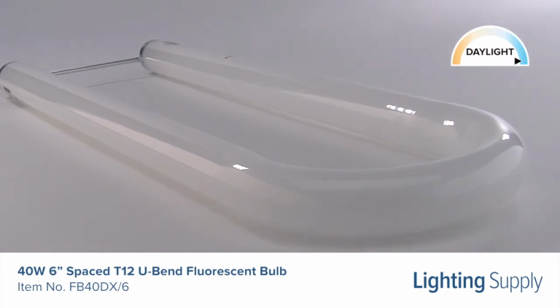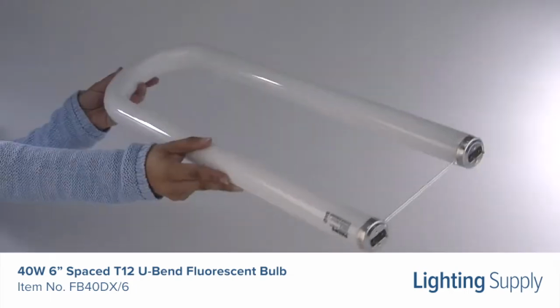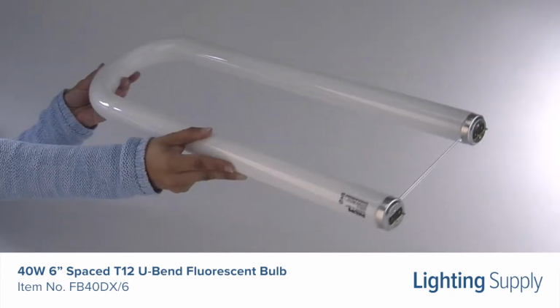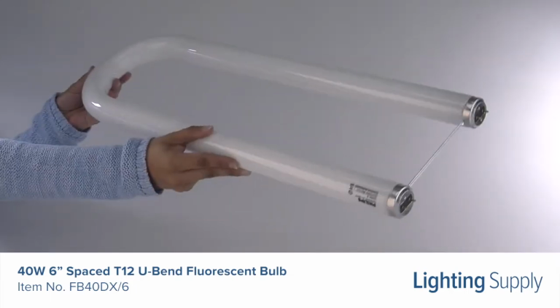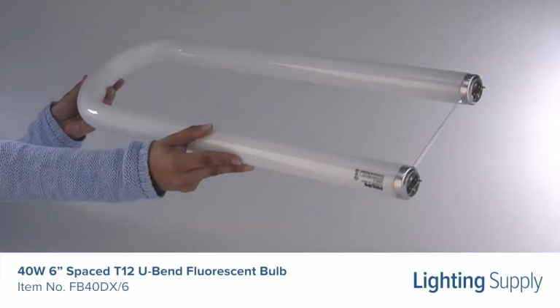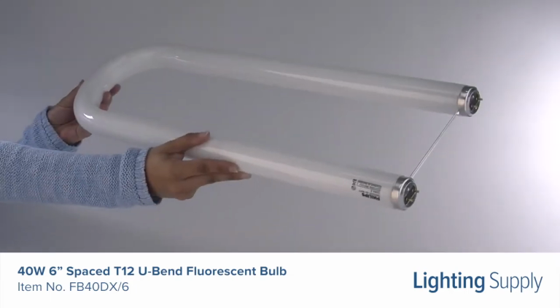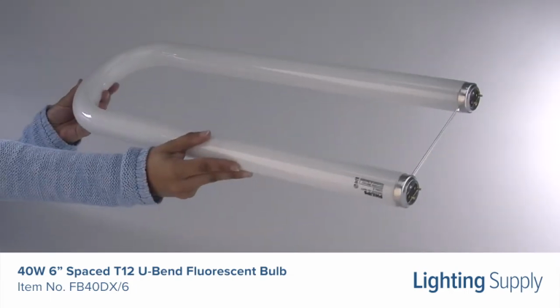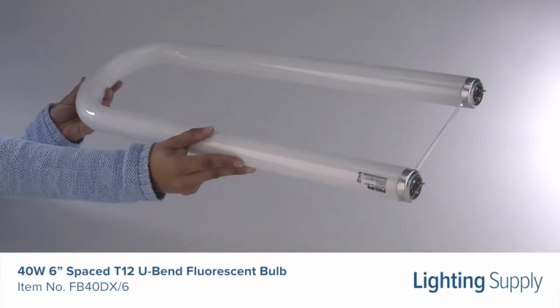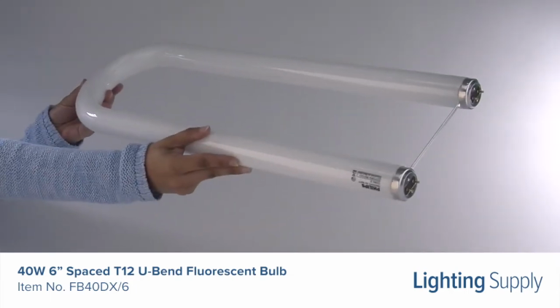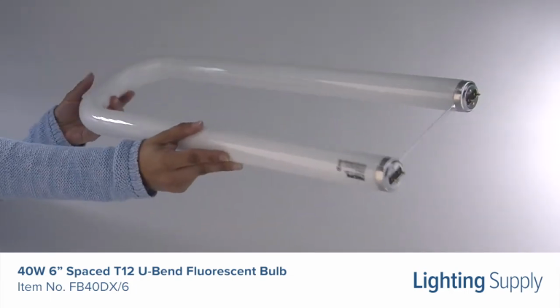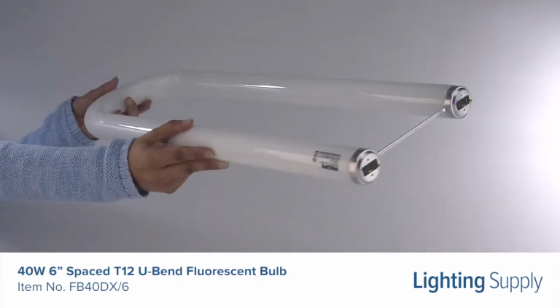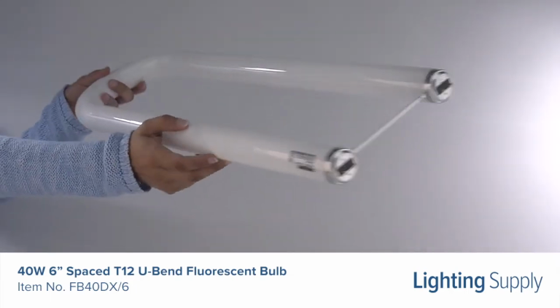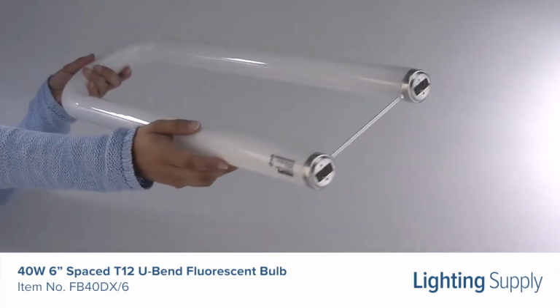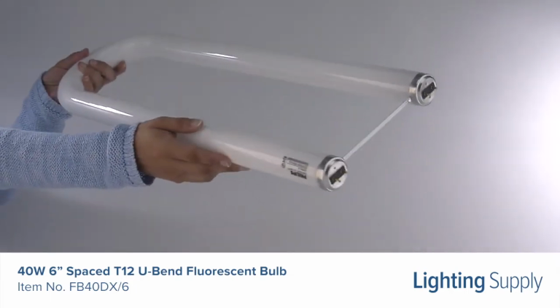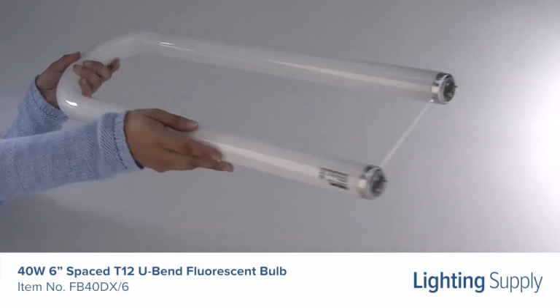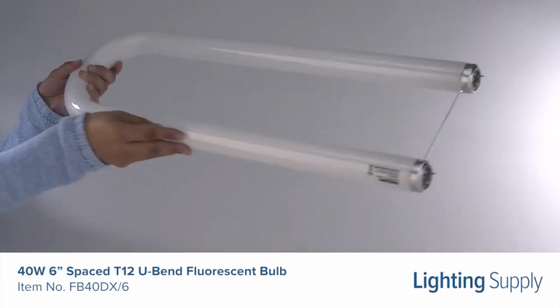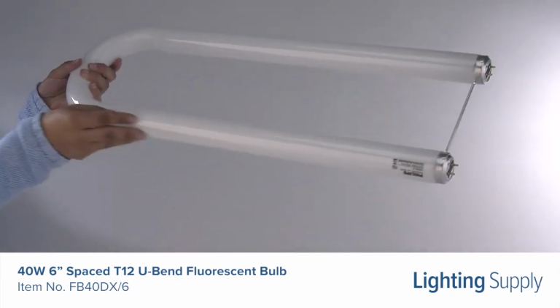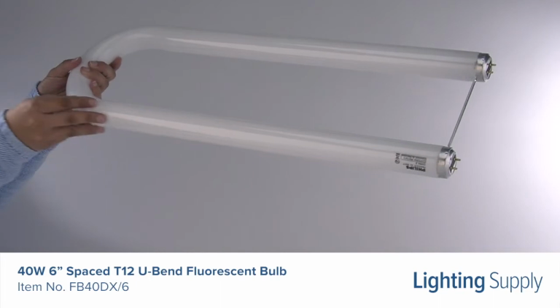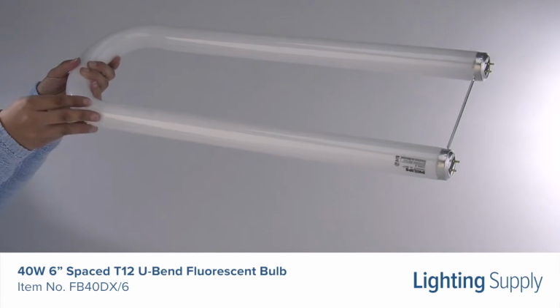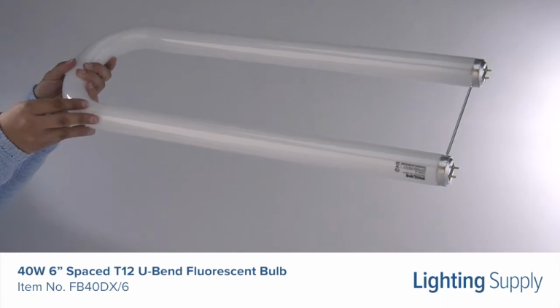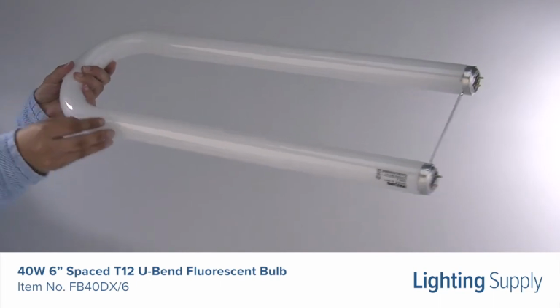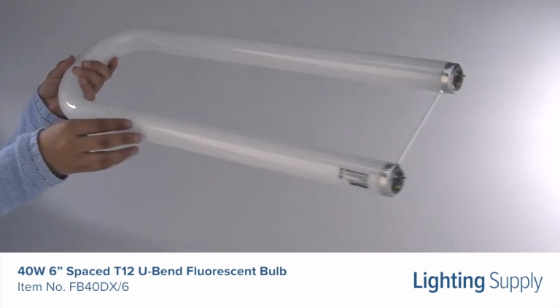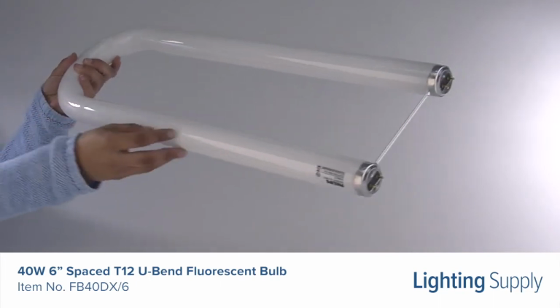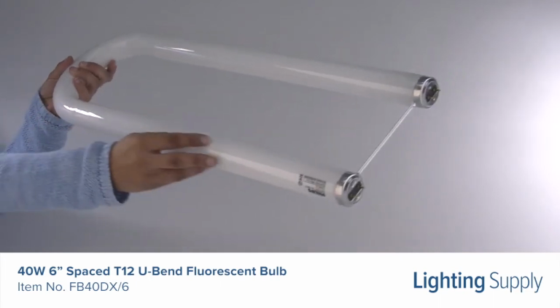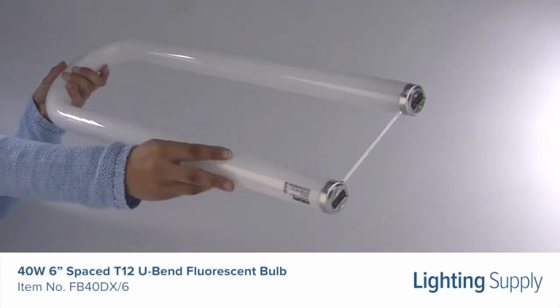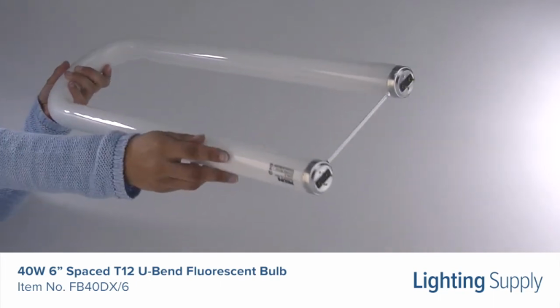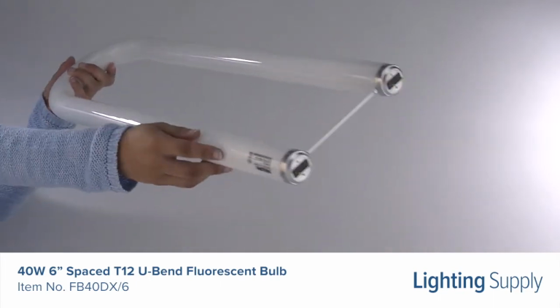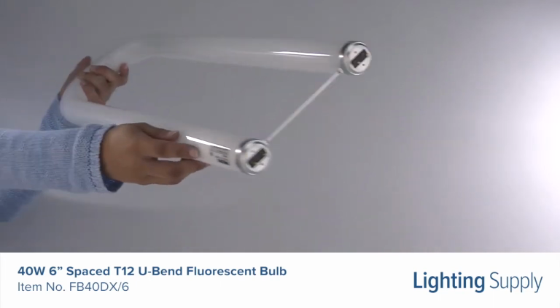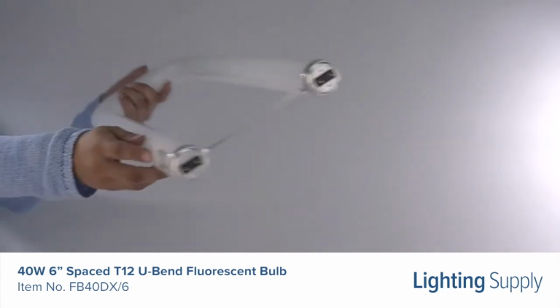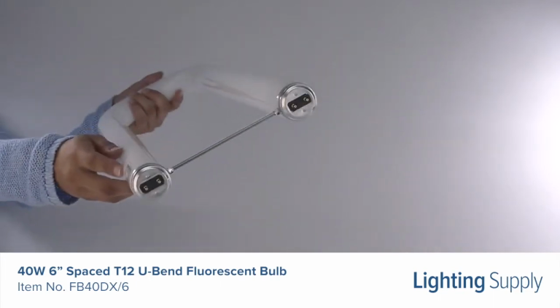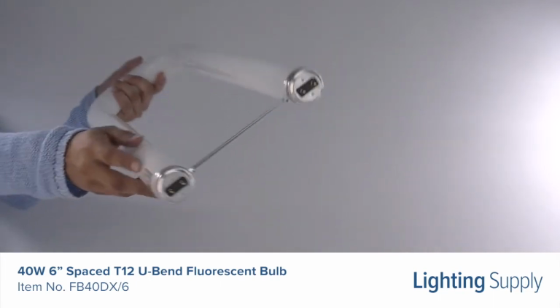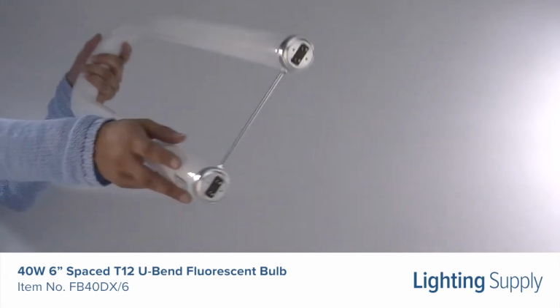This bulb is compact and is ideal for use in 2x2 troffers, indirect lighting fixtures, and signs.